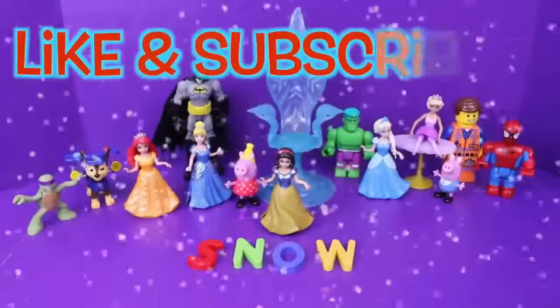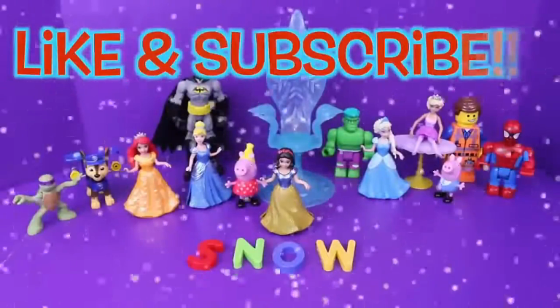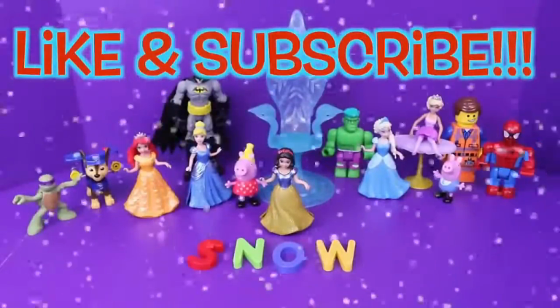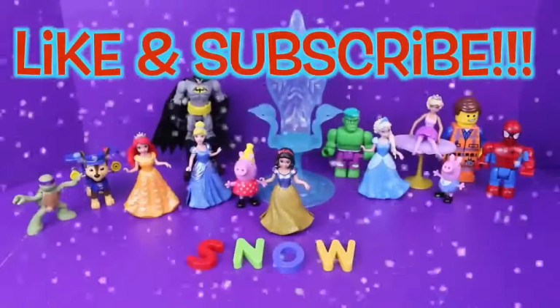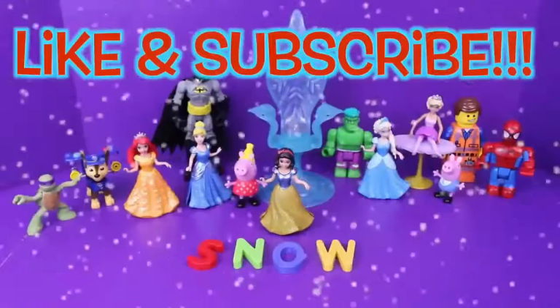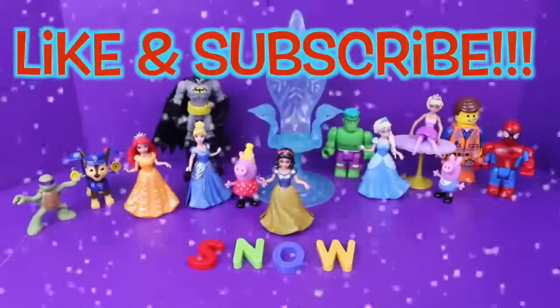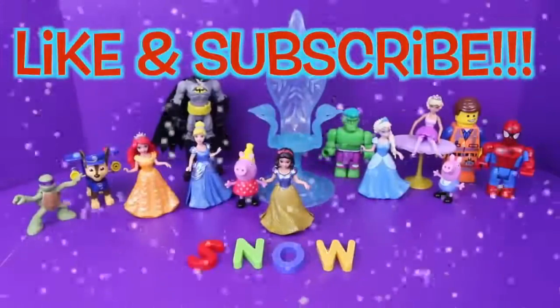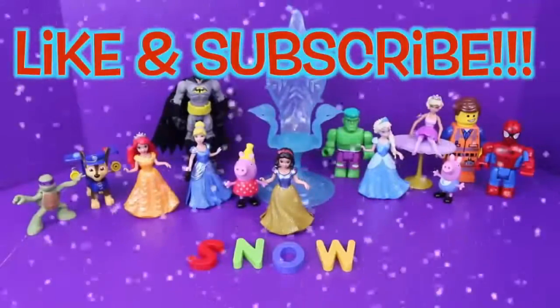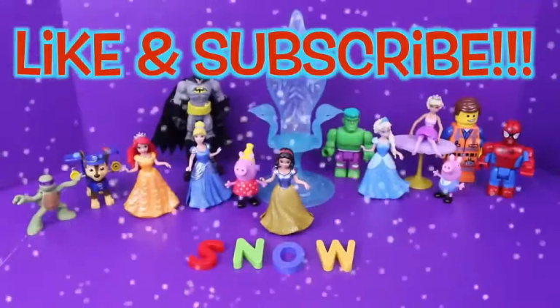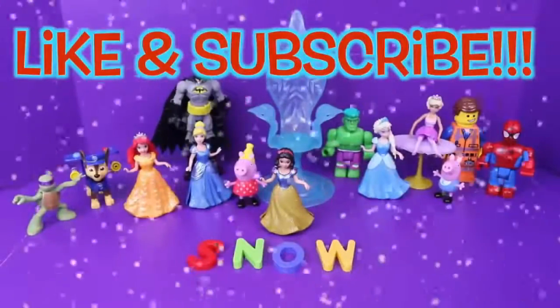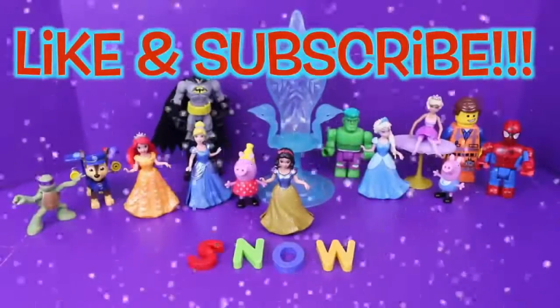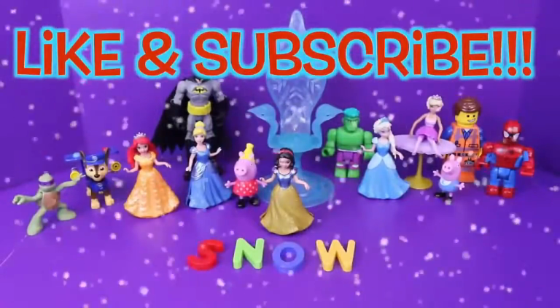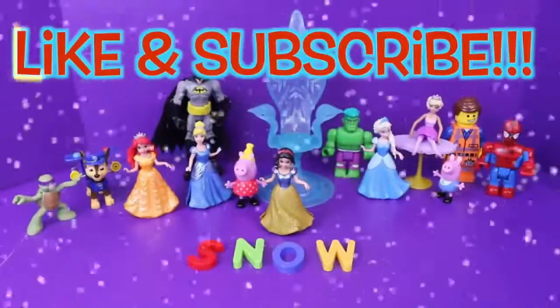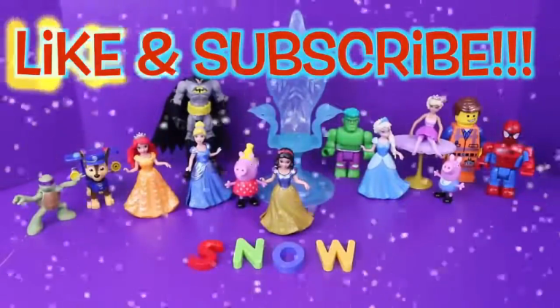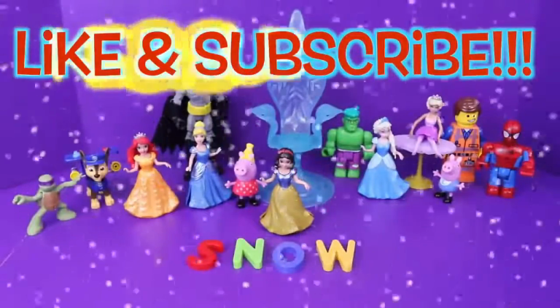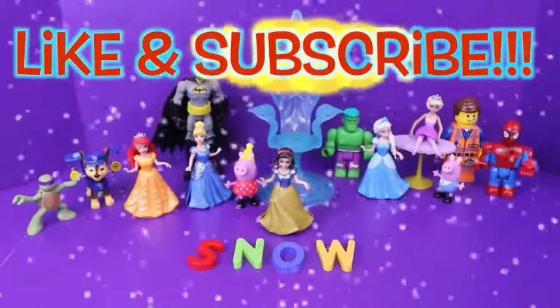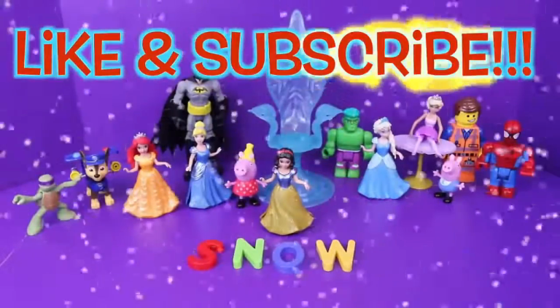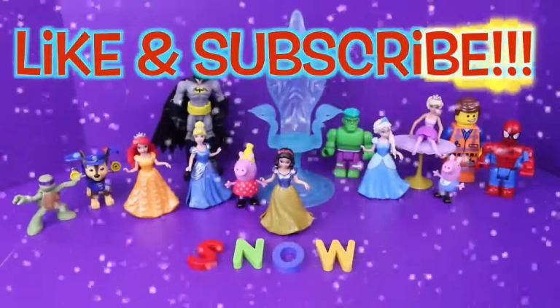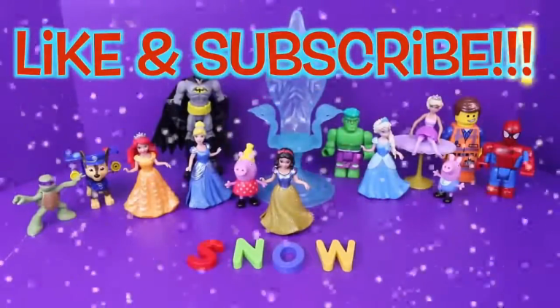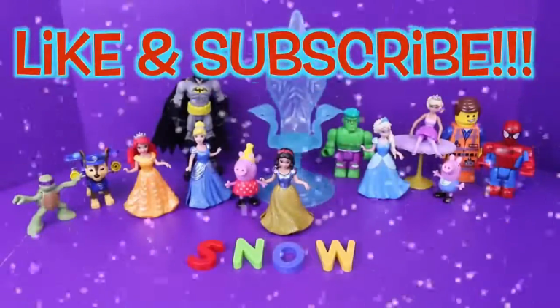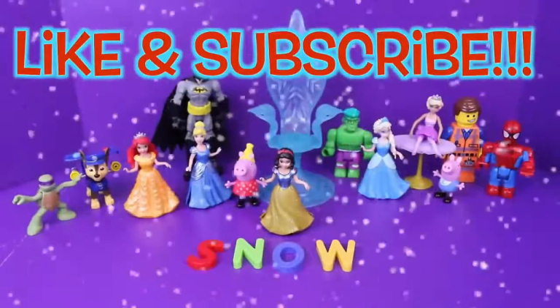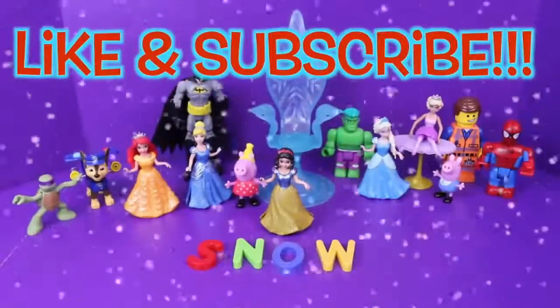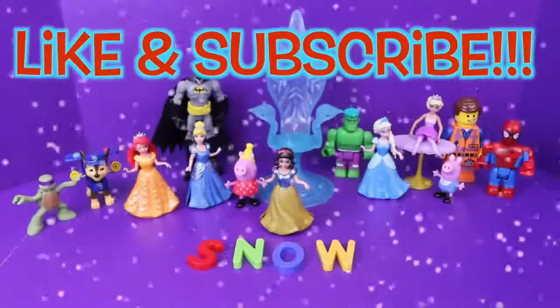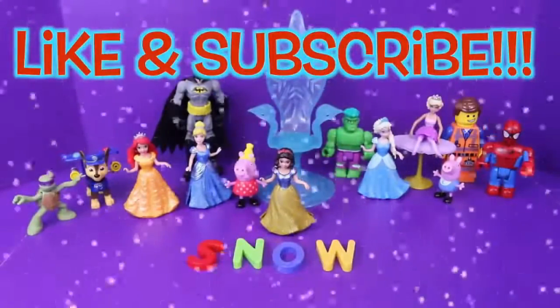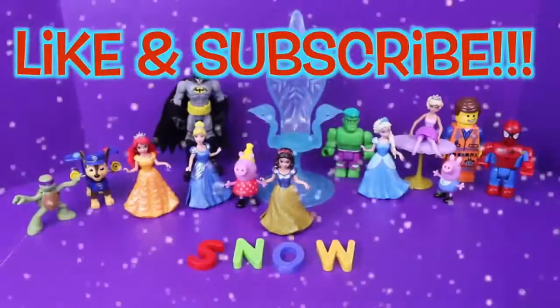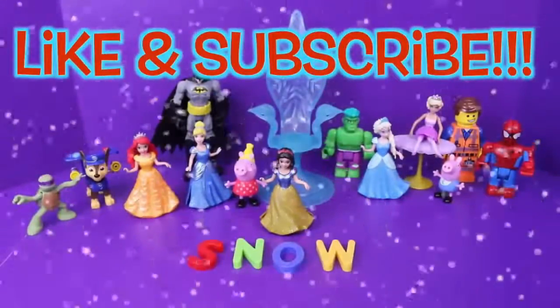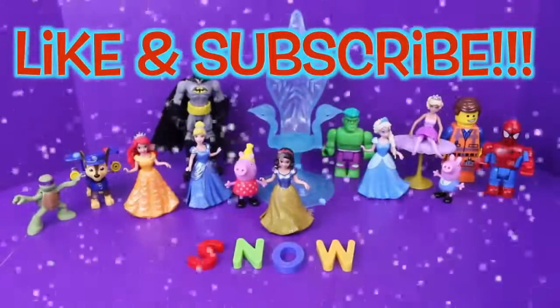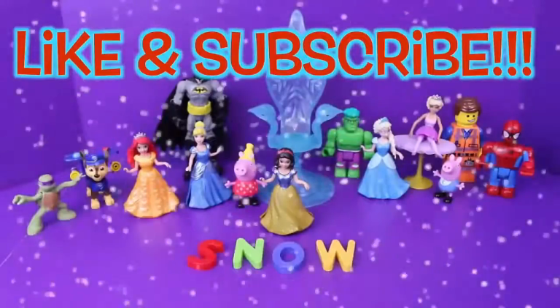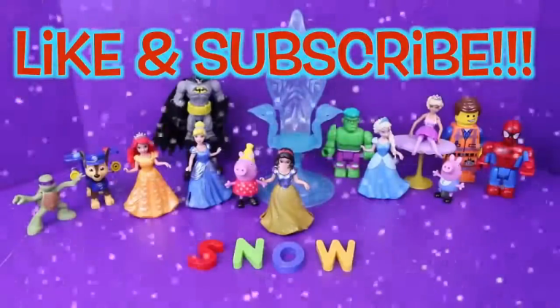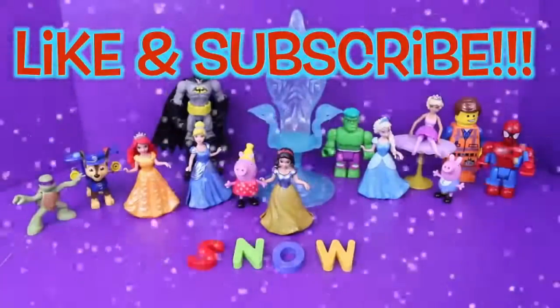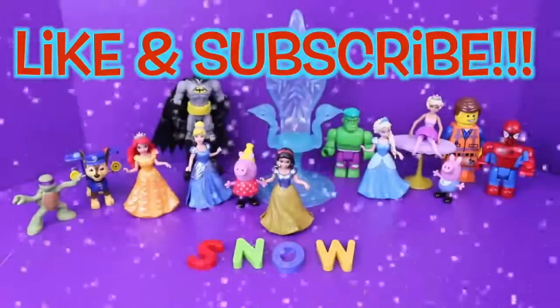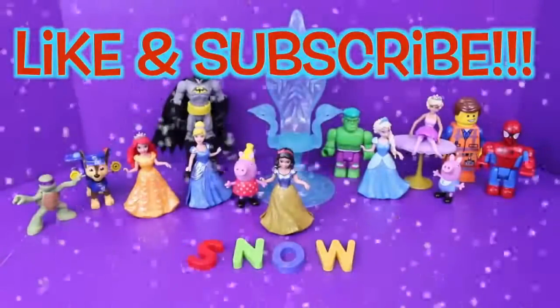If you guys like this video, please click like and subscribe, and in the comments let us know what other words you'd like to see us spell.